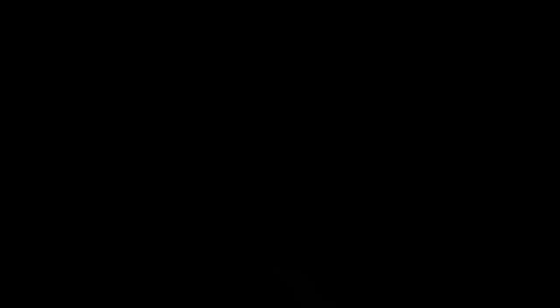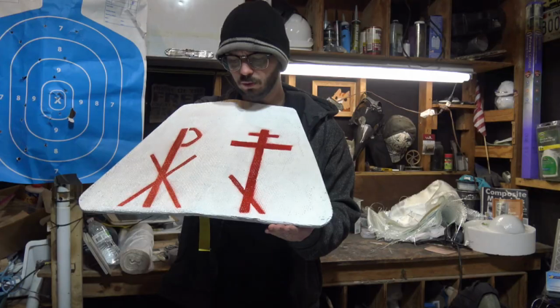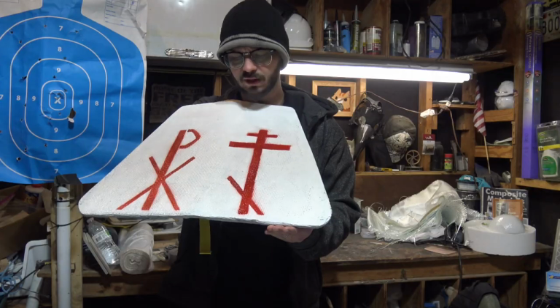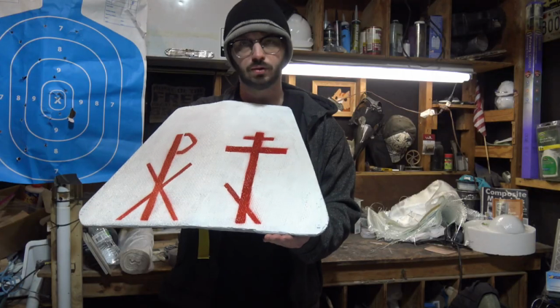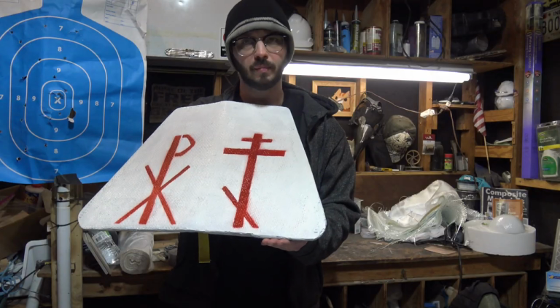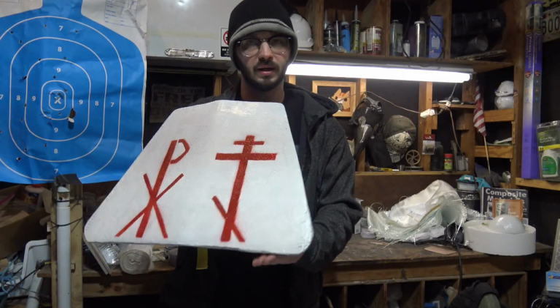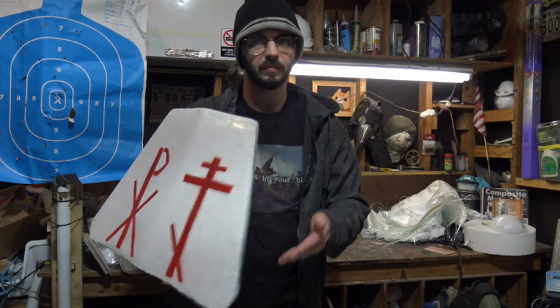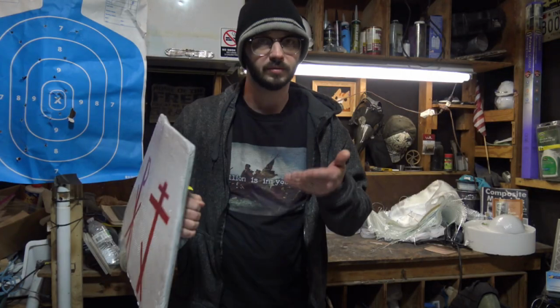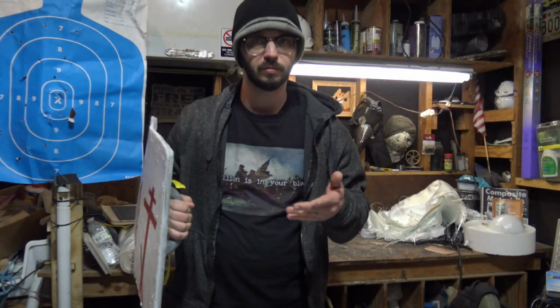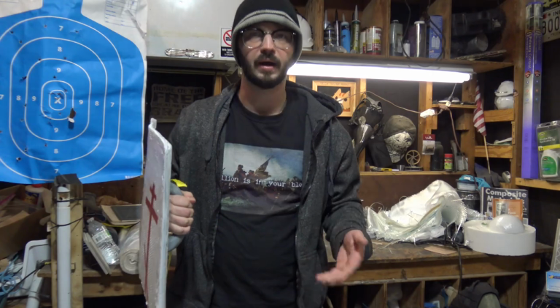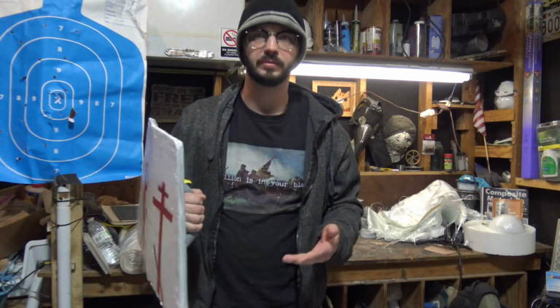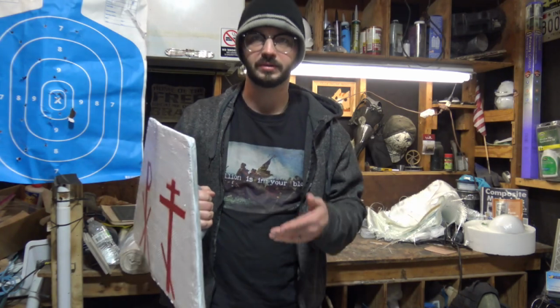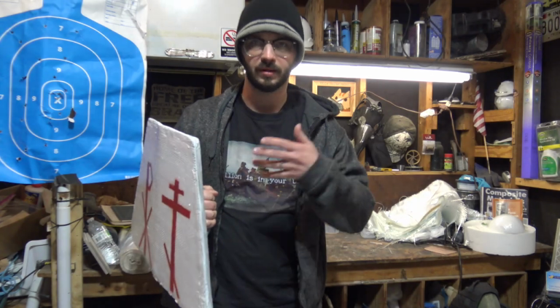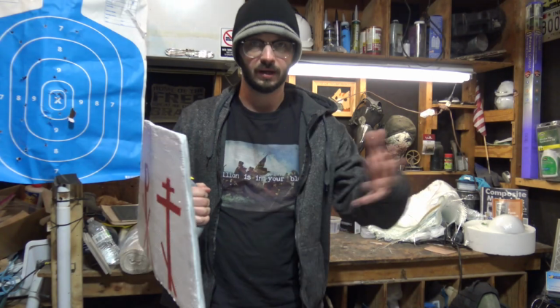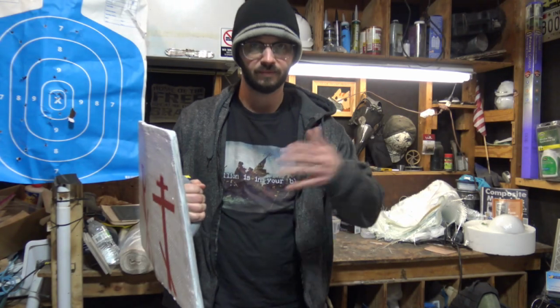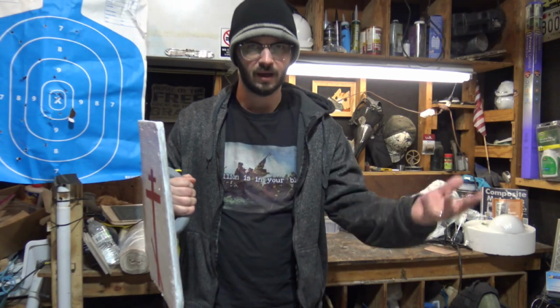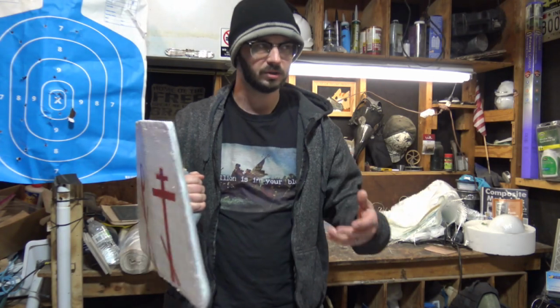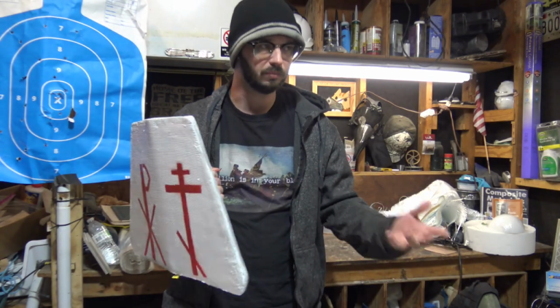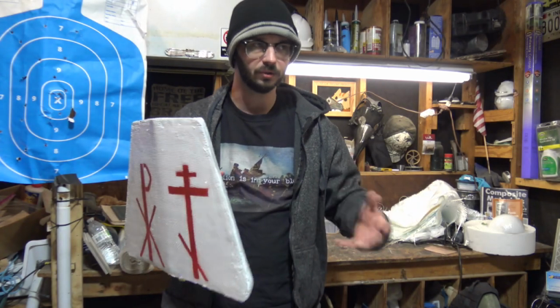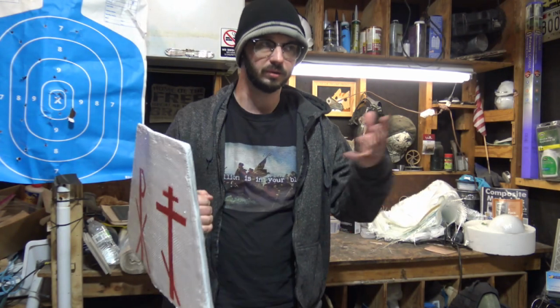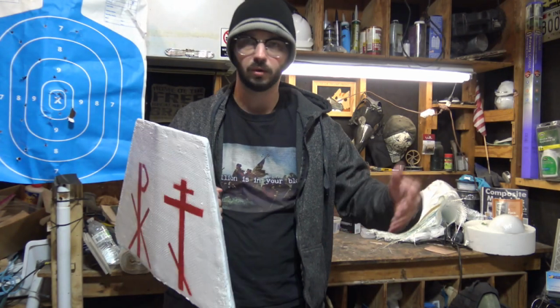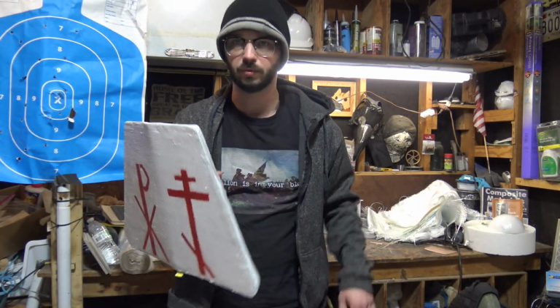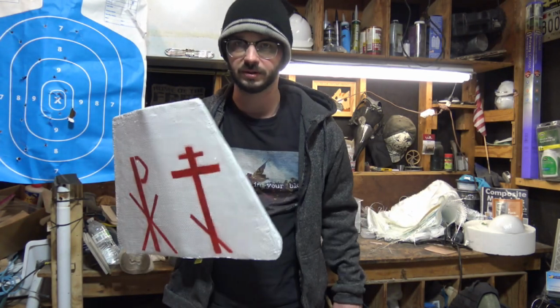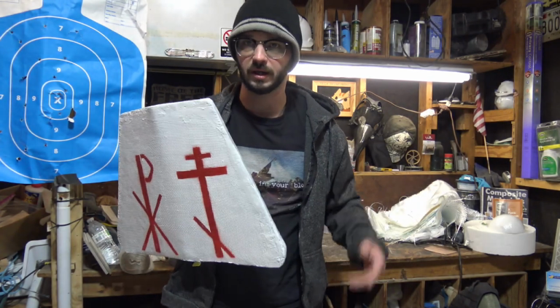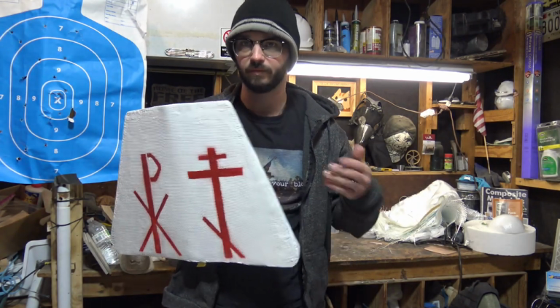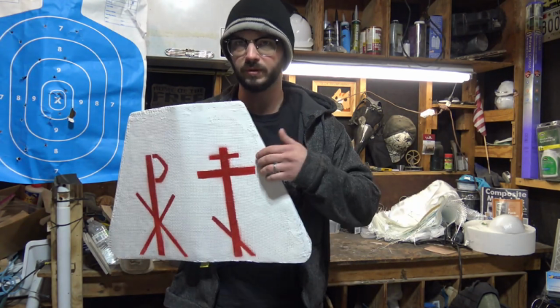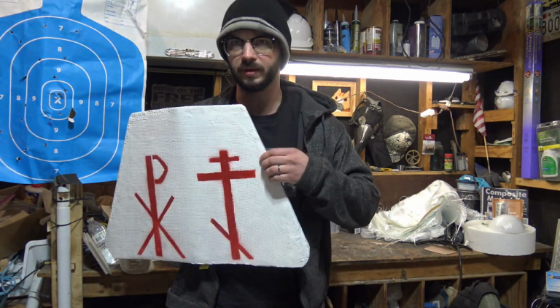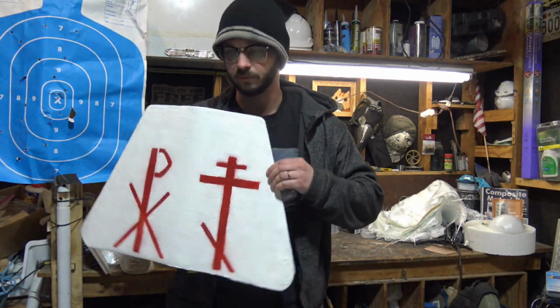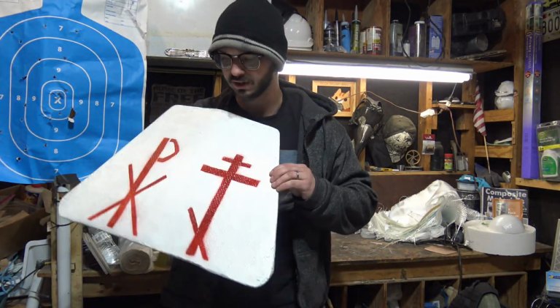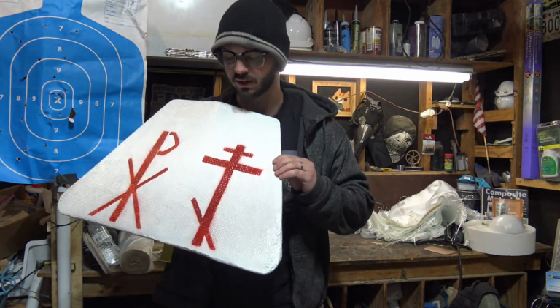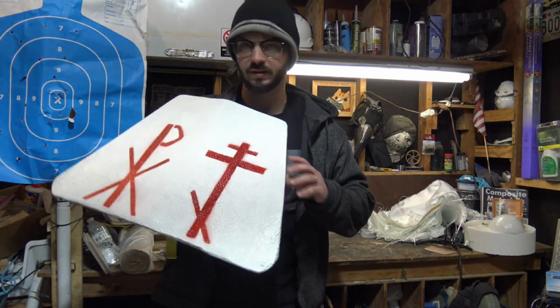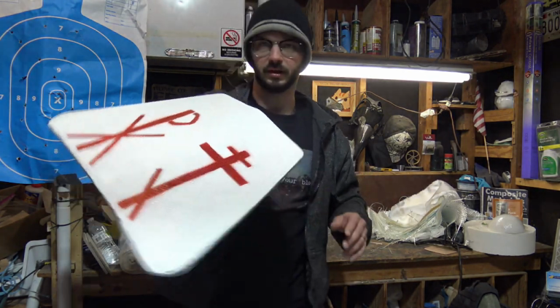I think we can drop it down about two pounds now that I've actually molded and worked with the stuff, once we get the ballistic test done.